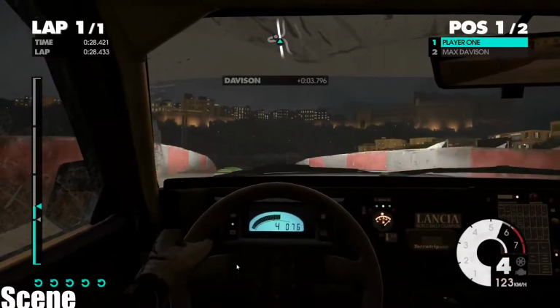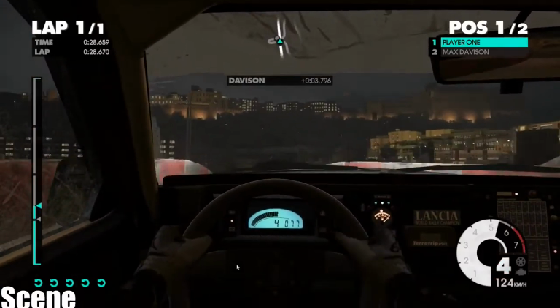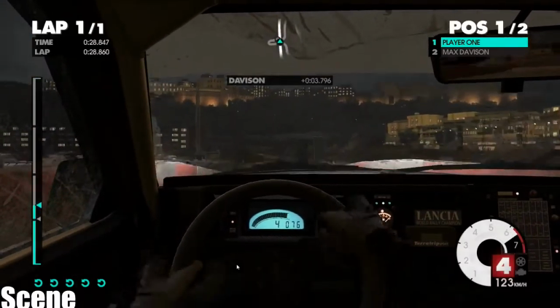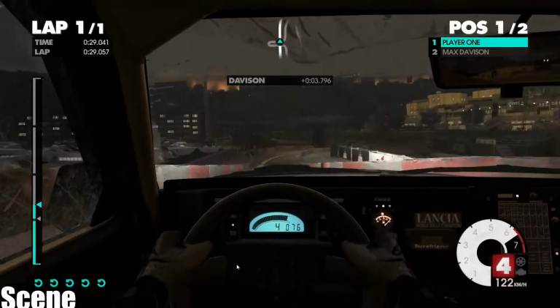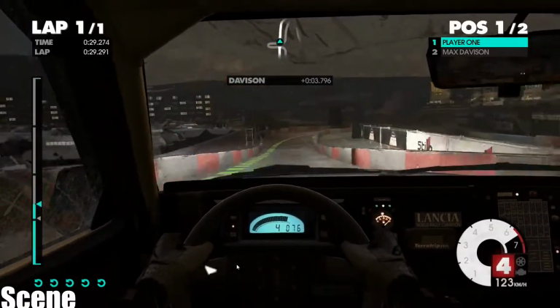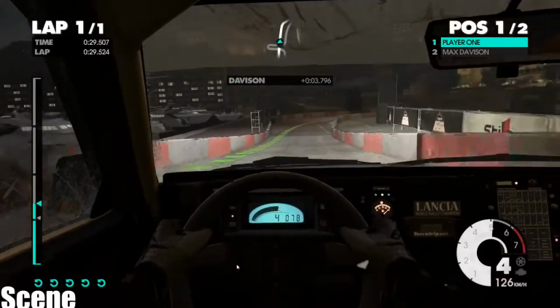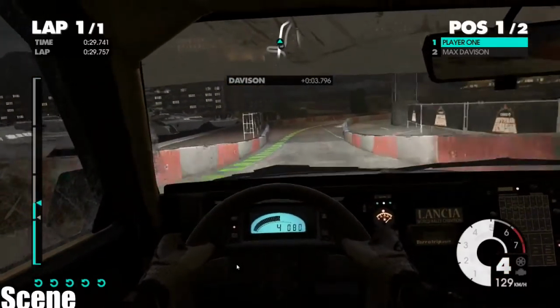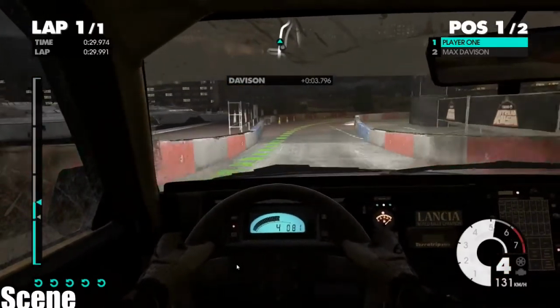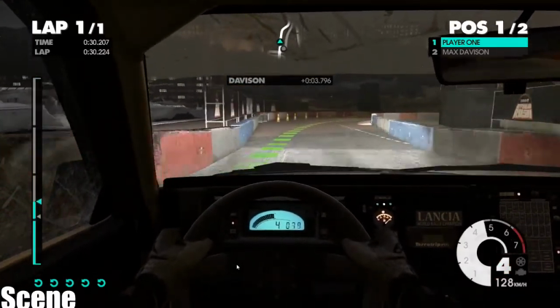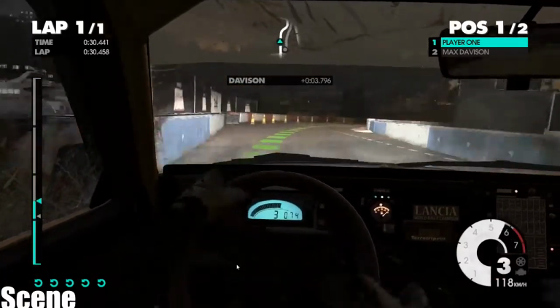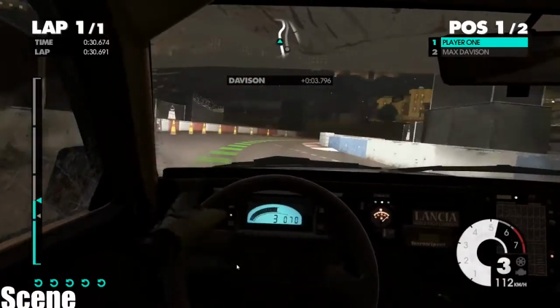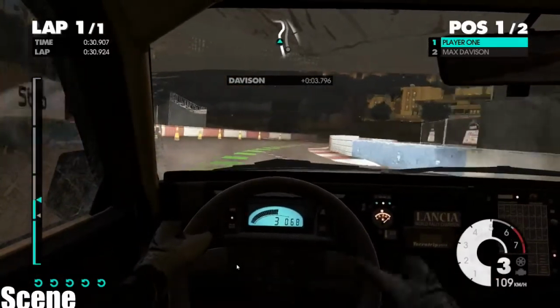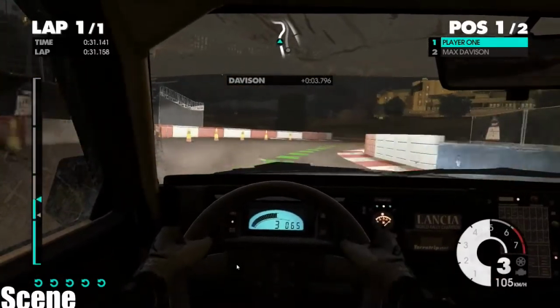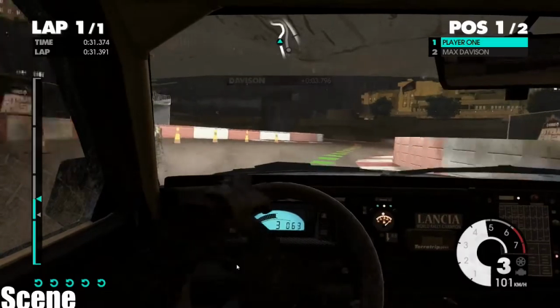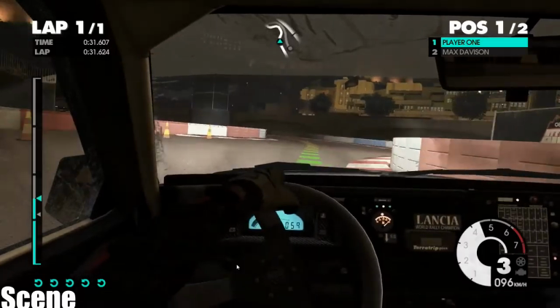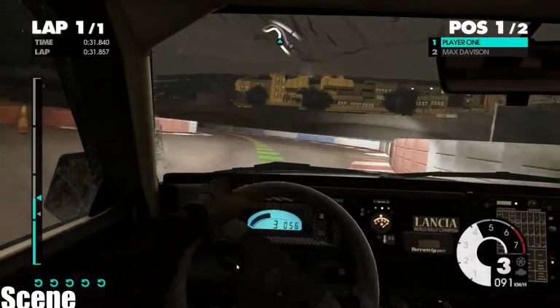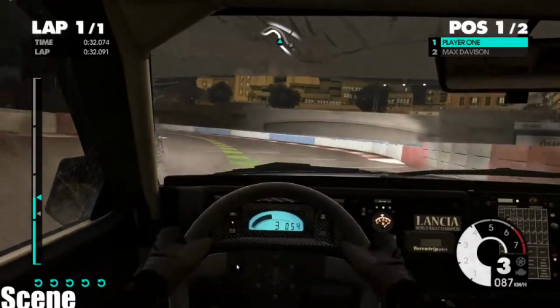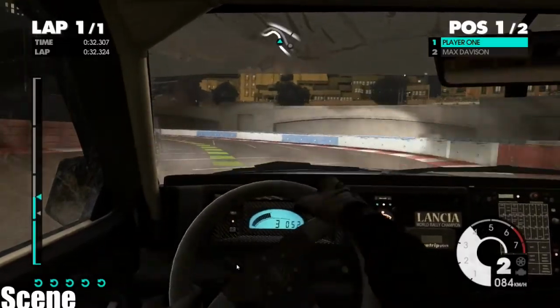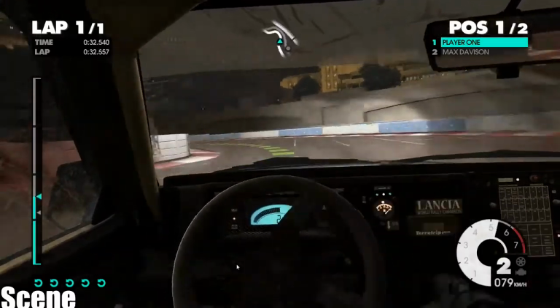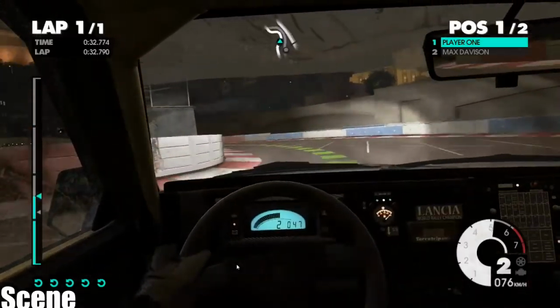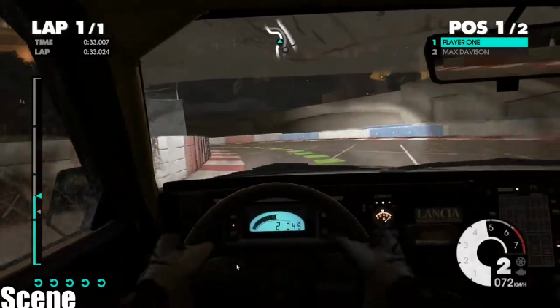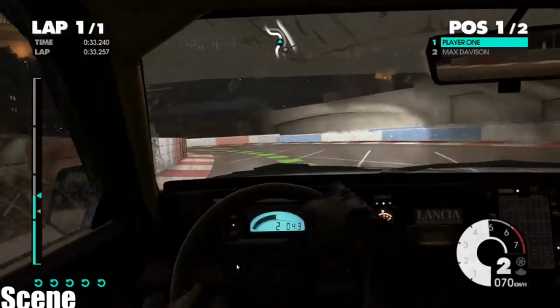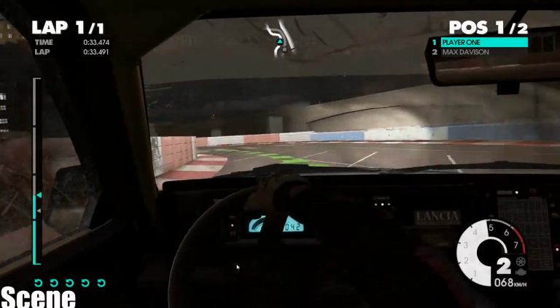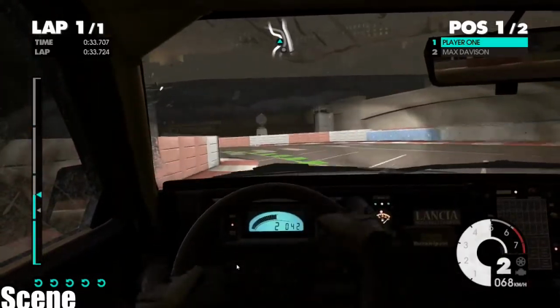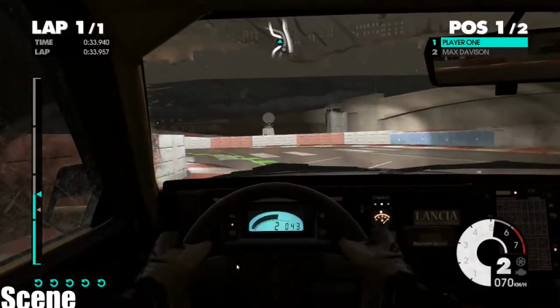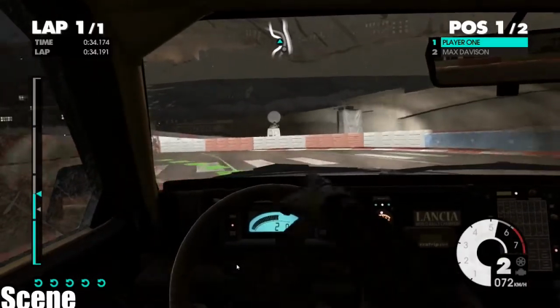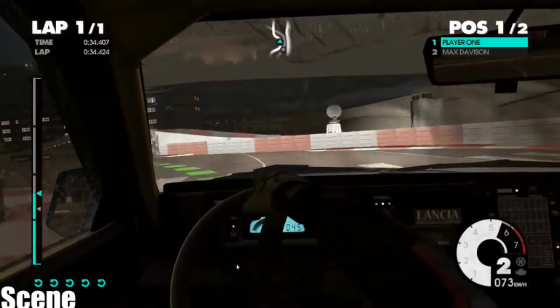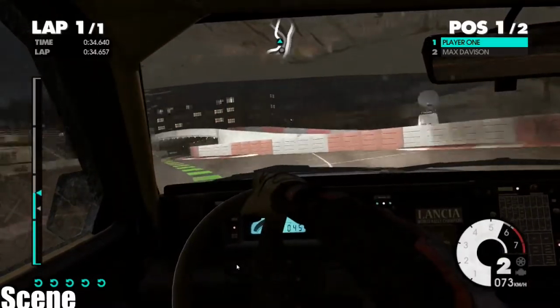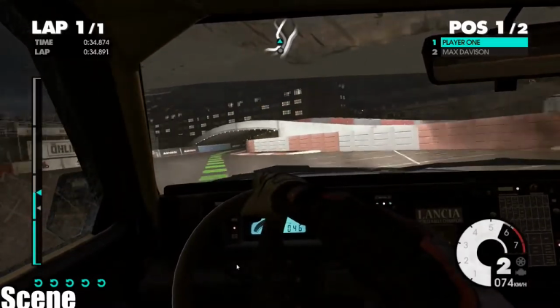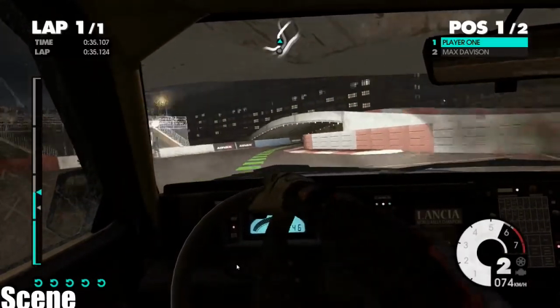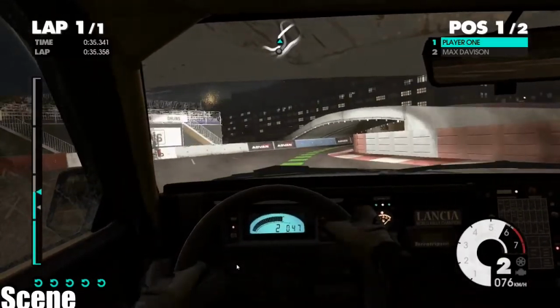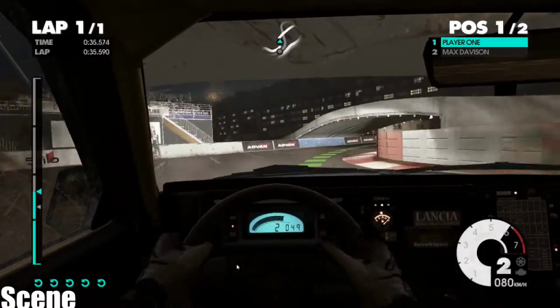Tightens, easy right, under bridge, into medium right, long.